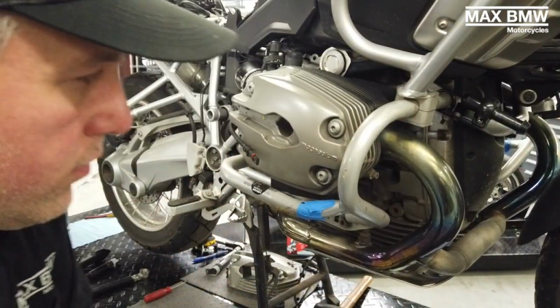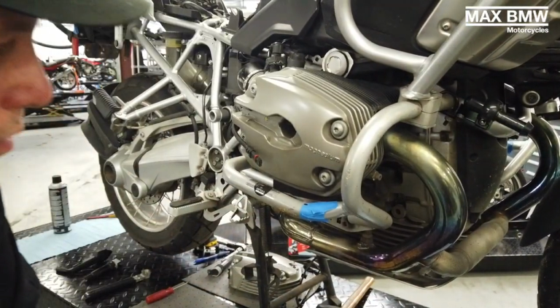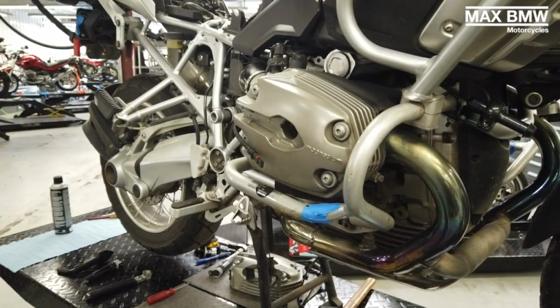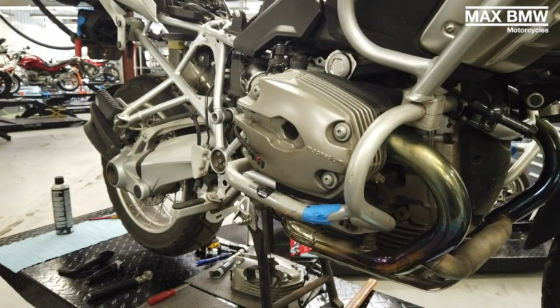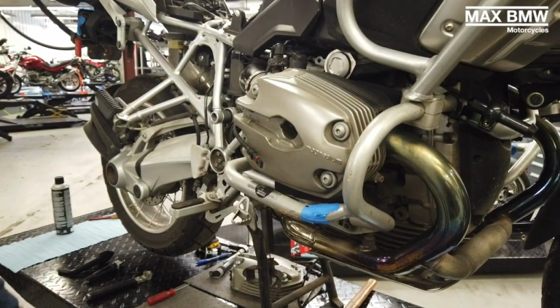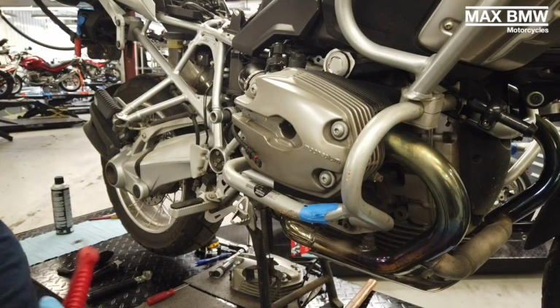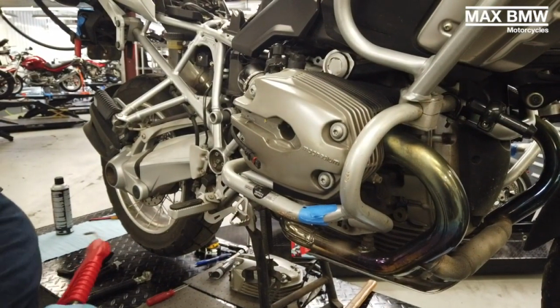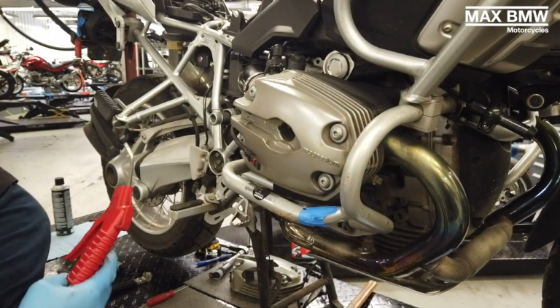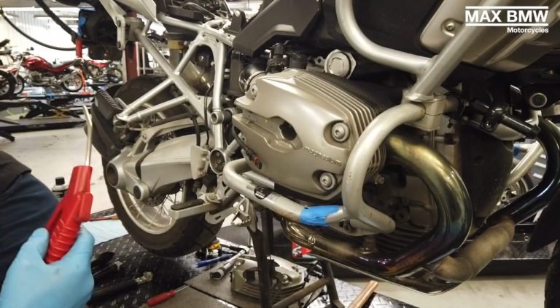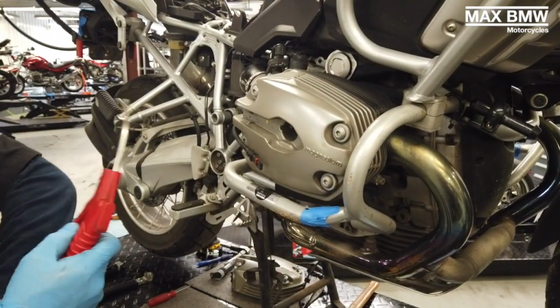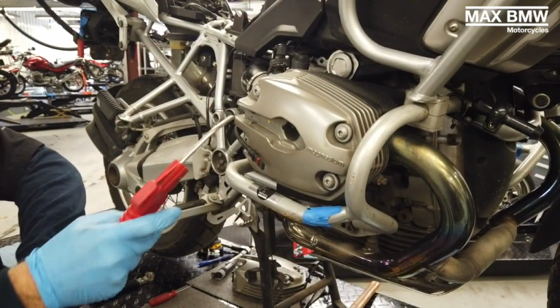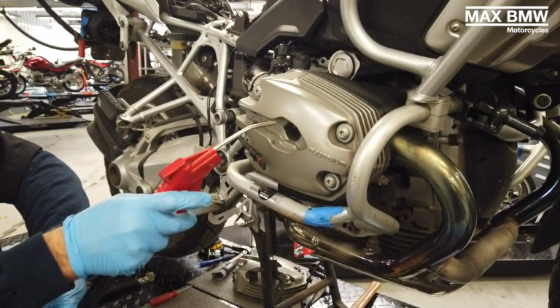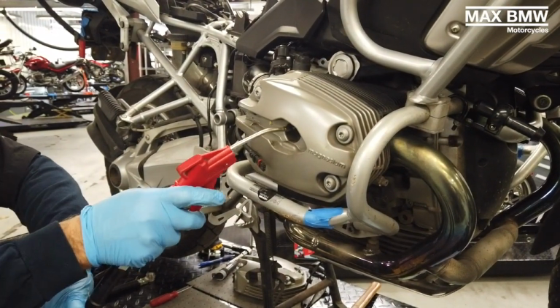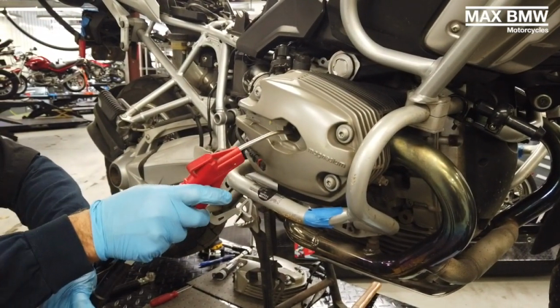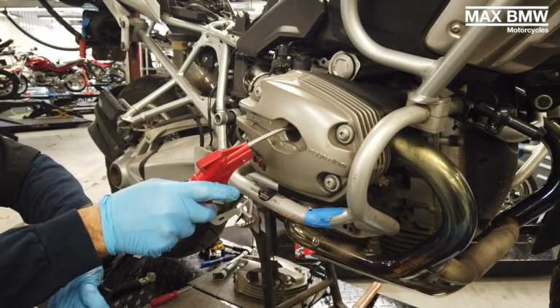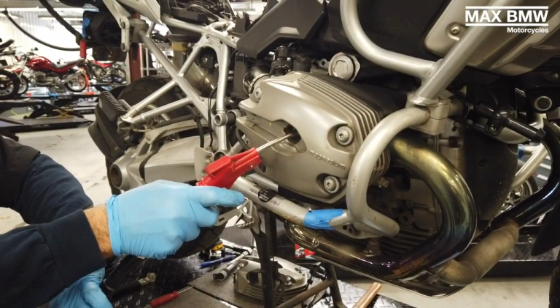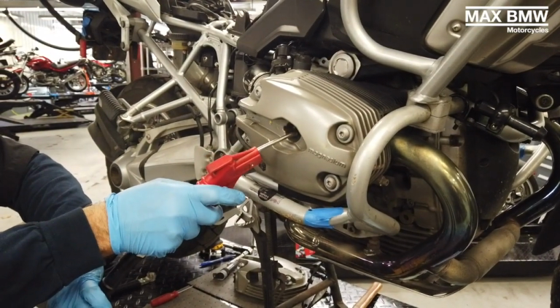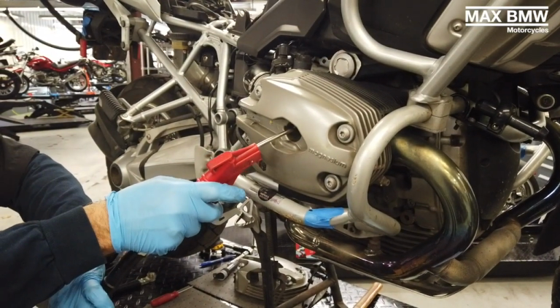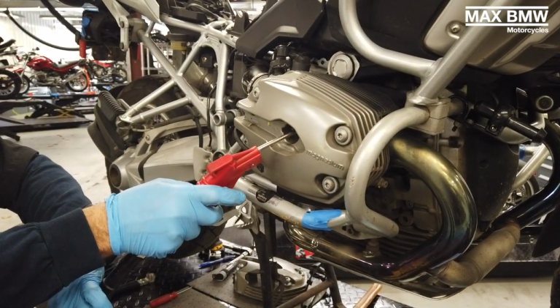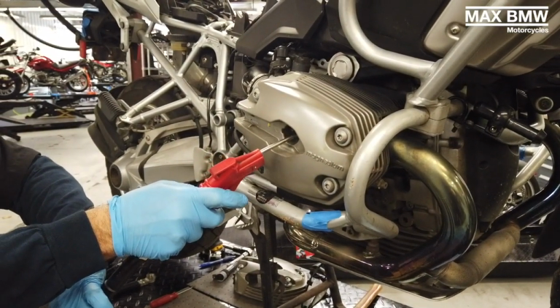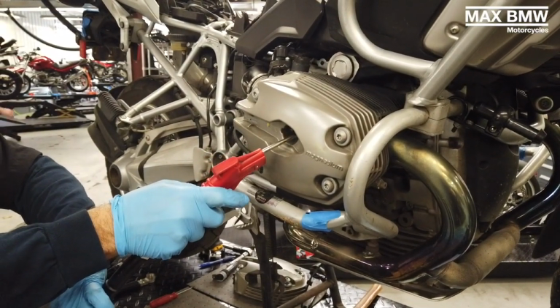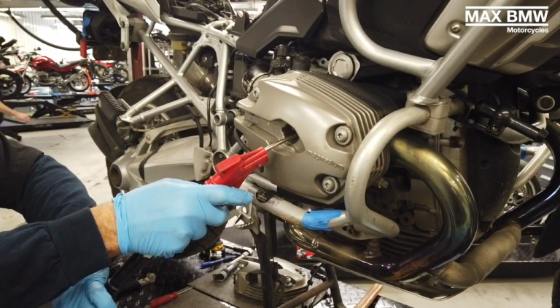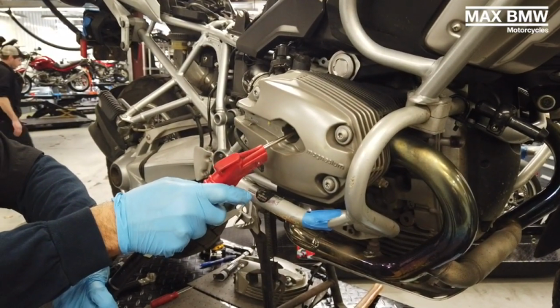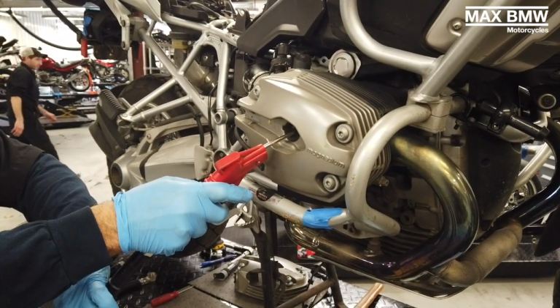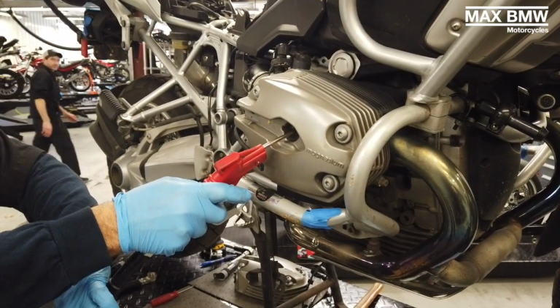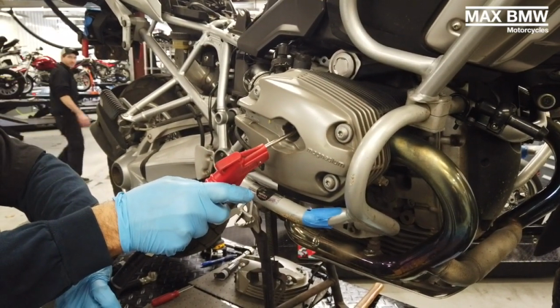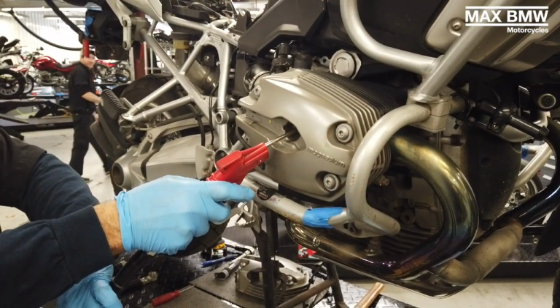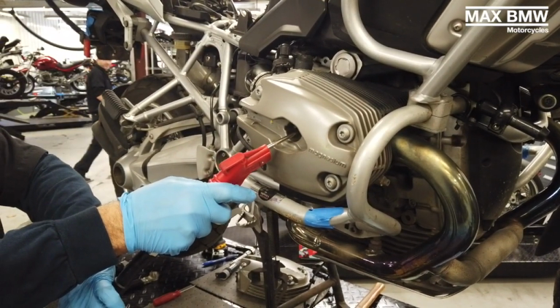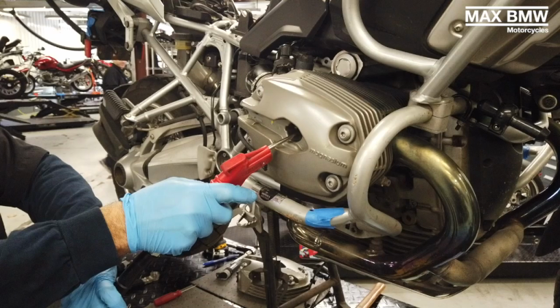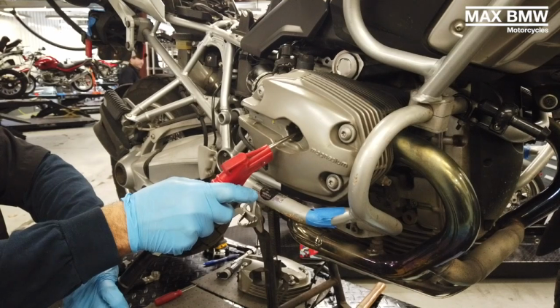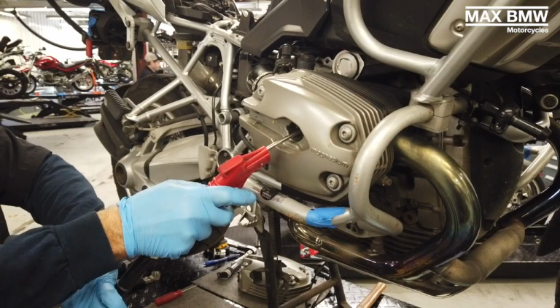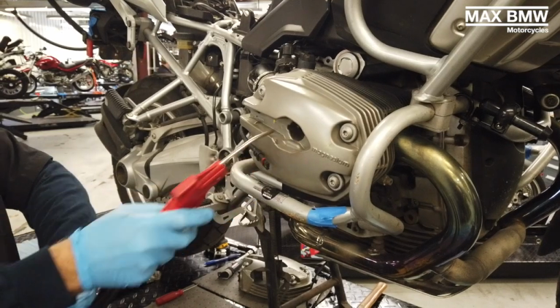We're going to blow it out with some compressed air. You can see a lot of dirt came out of this side.